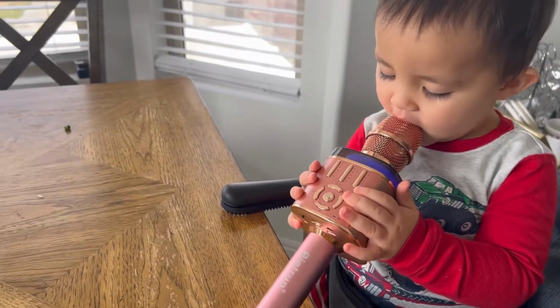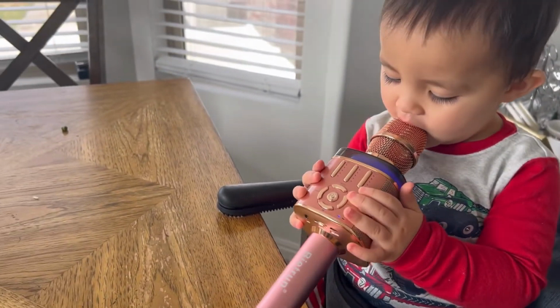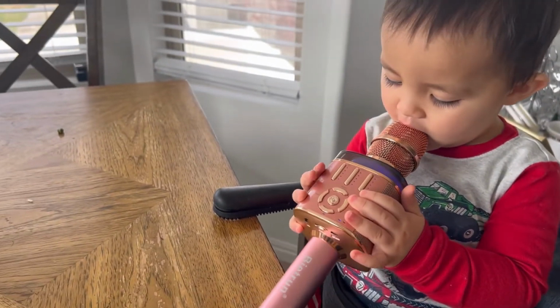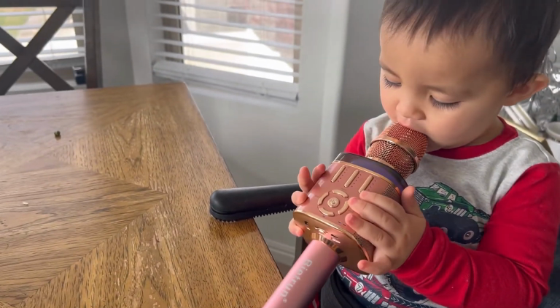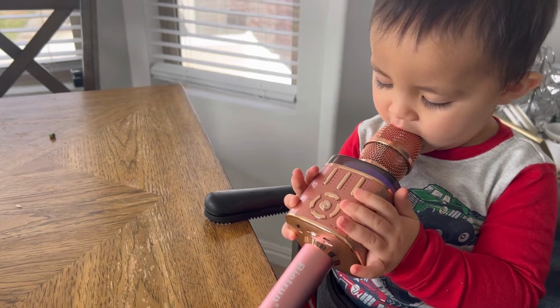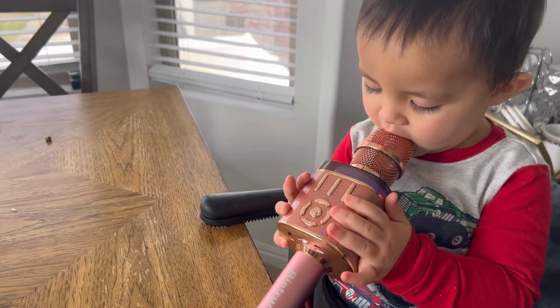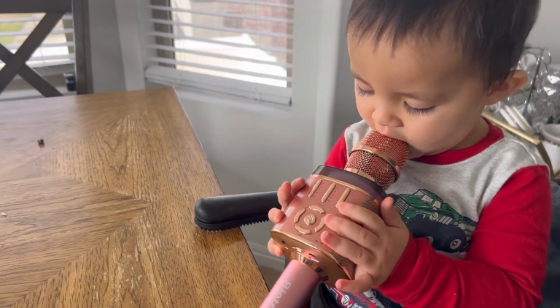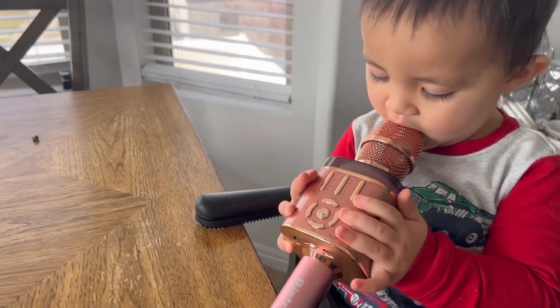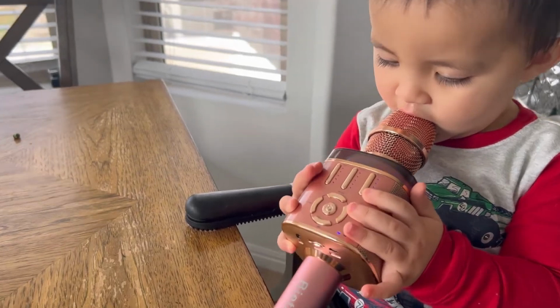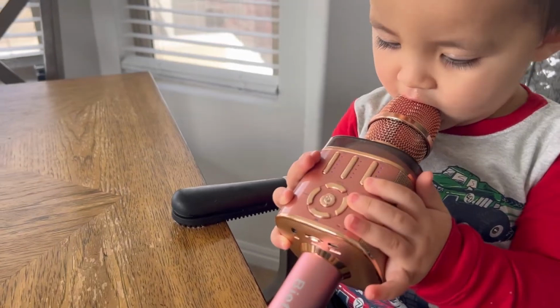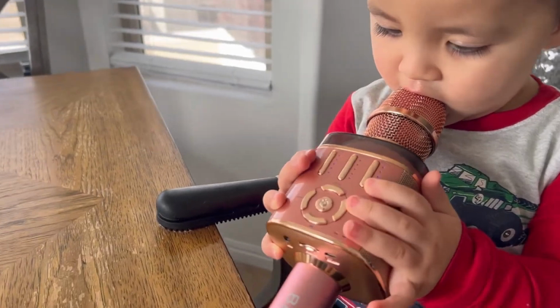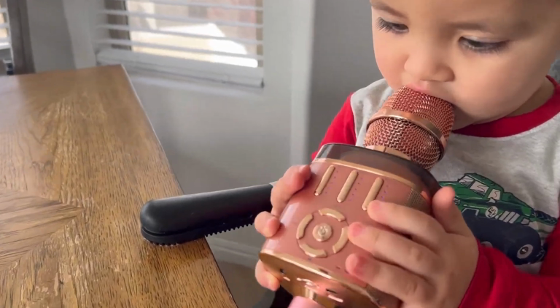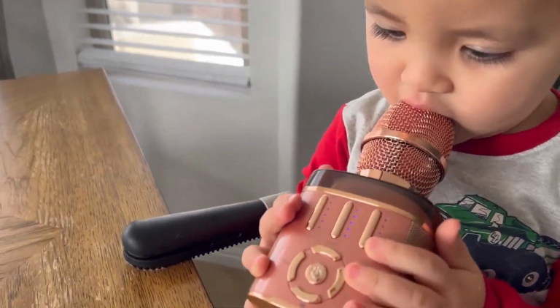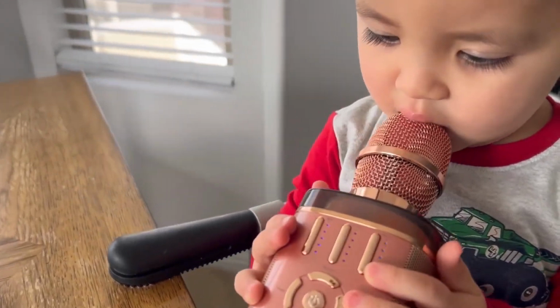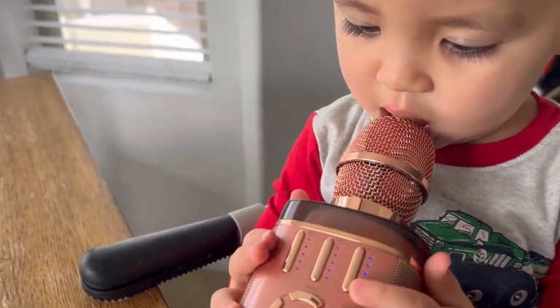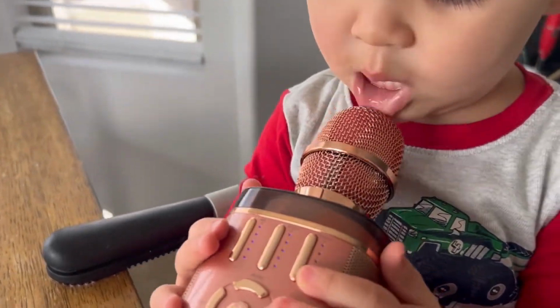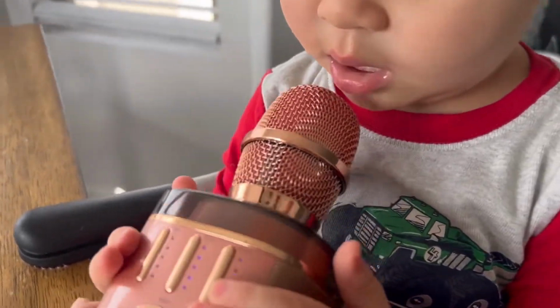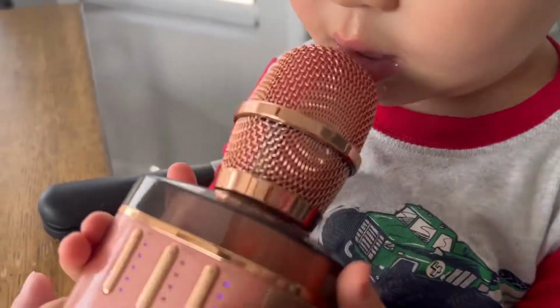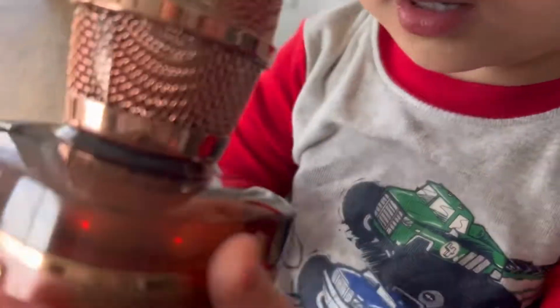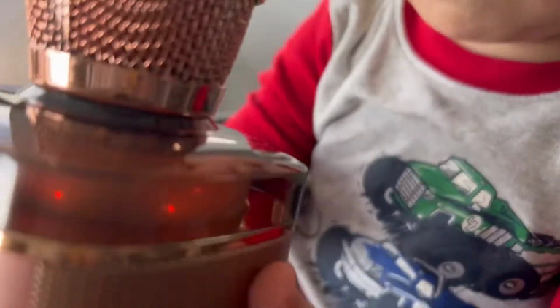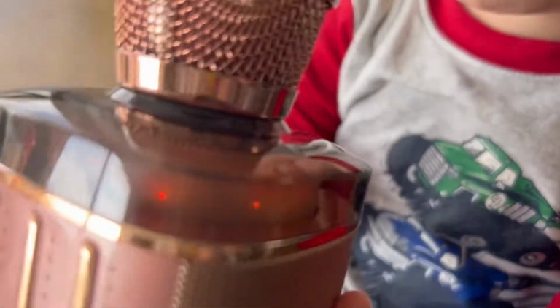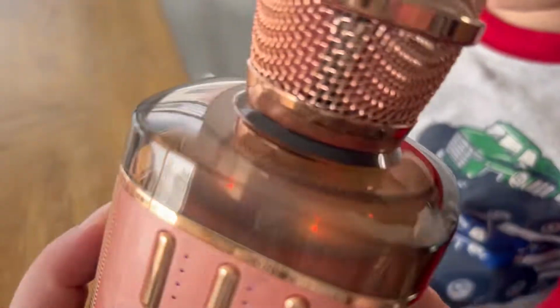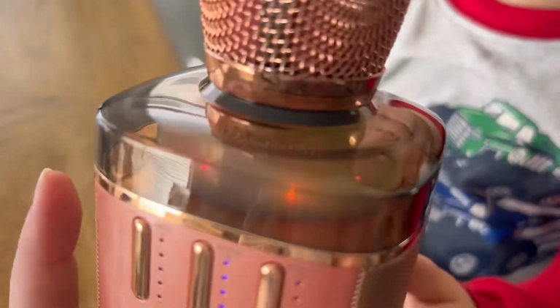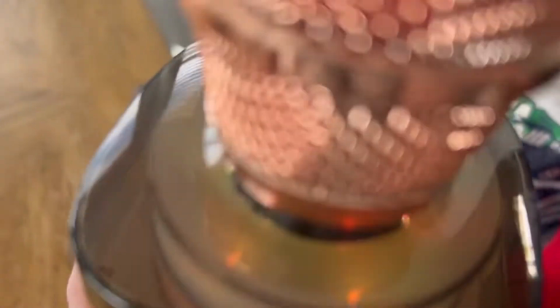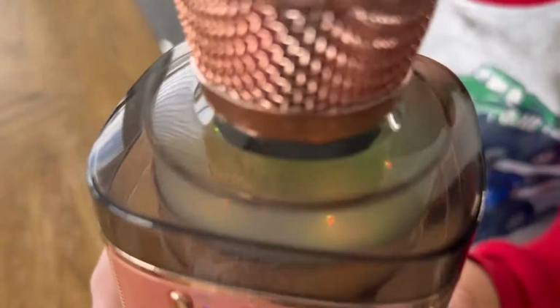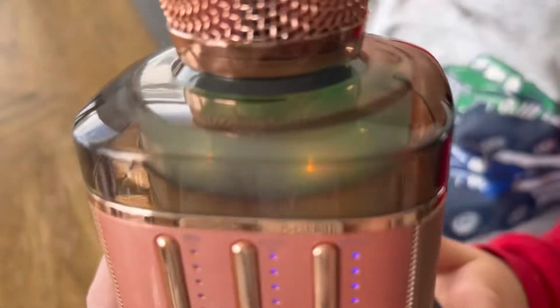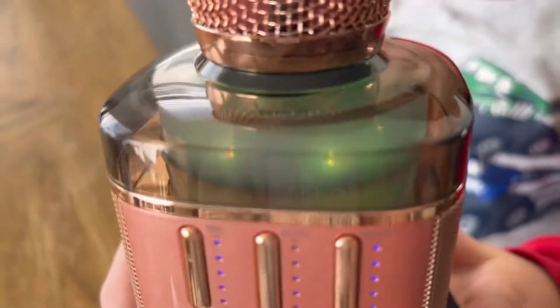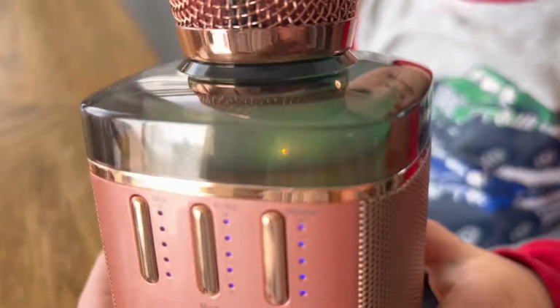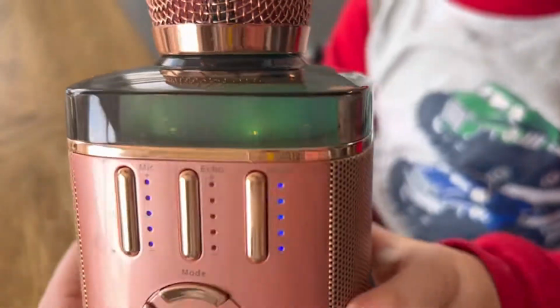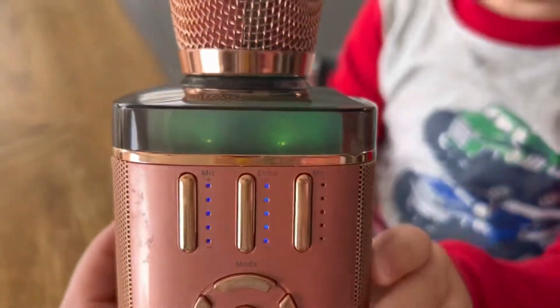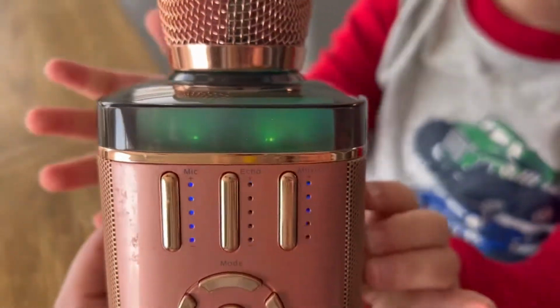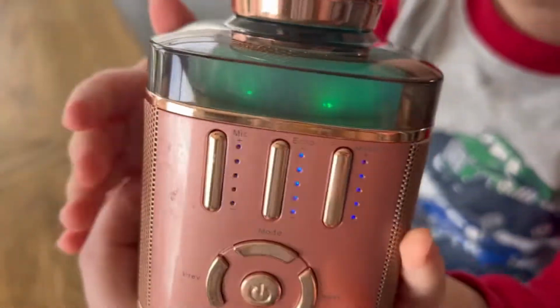My son loves it. It's super fun to play with. This part up here lights up, so that is awesome.